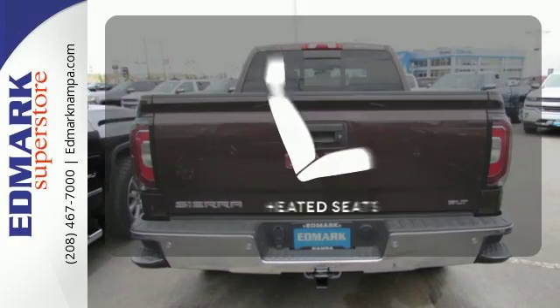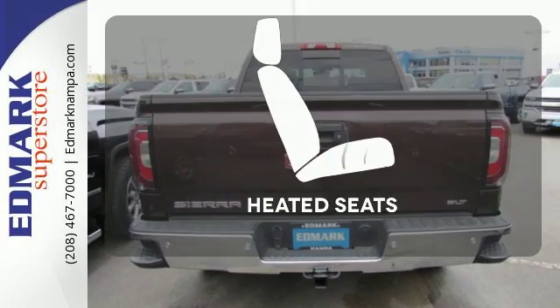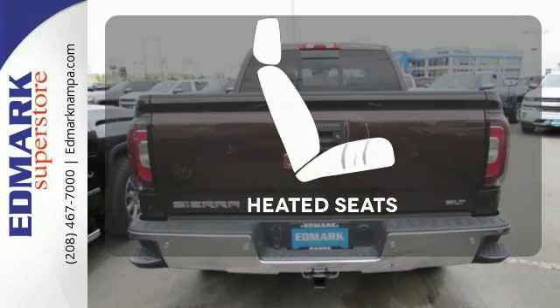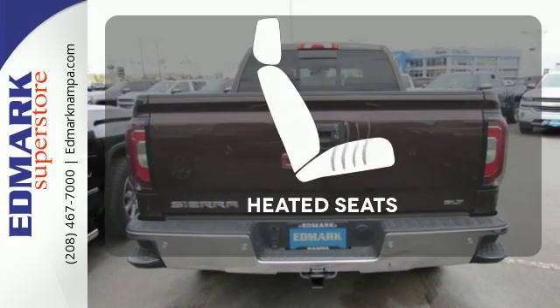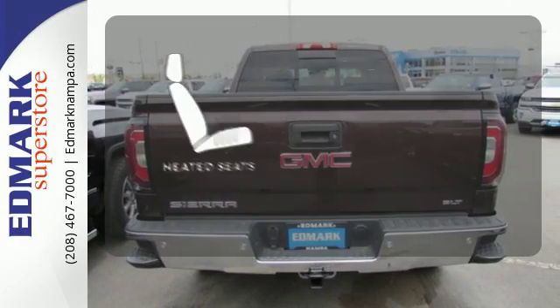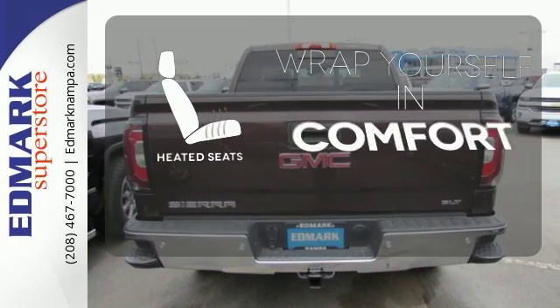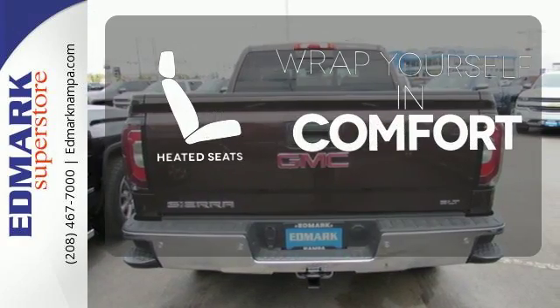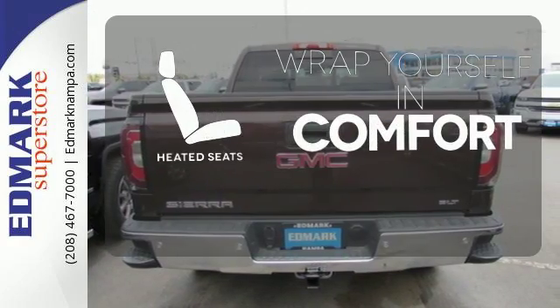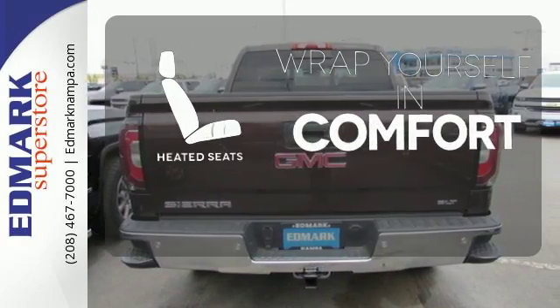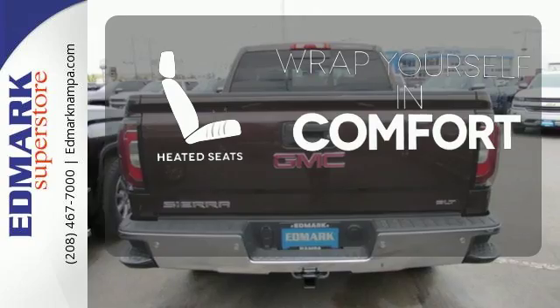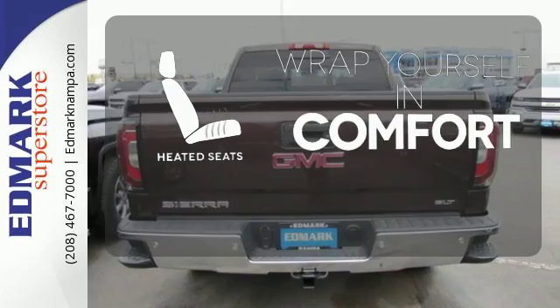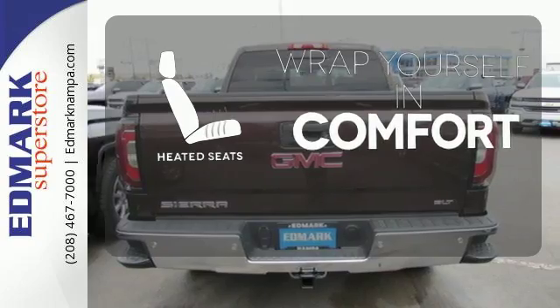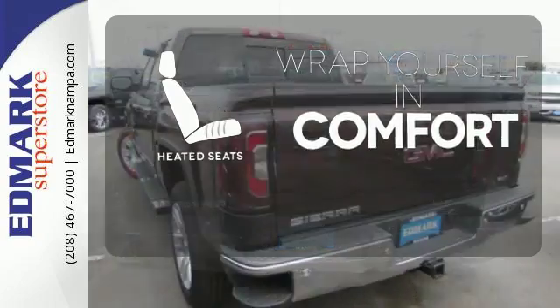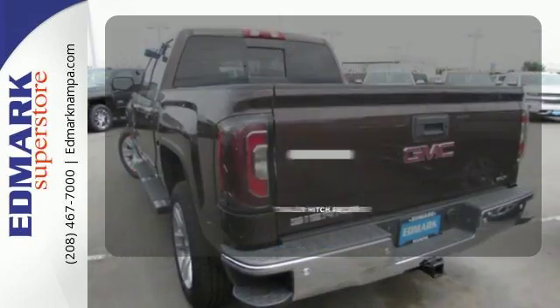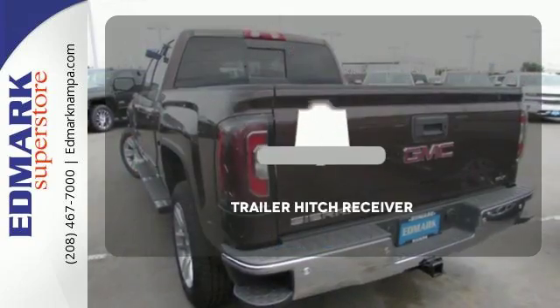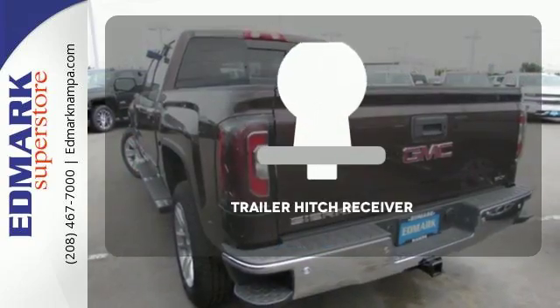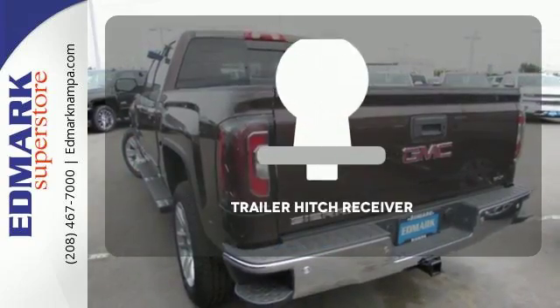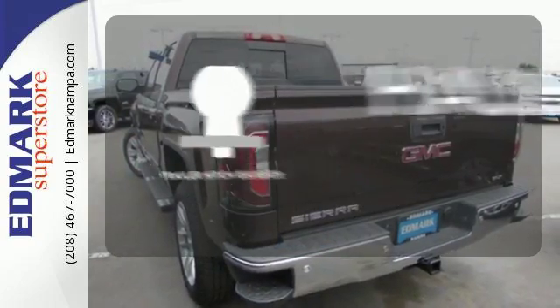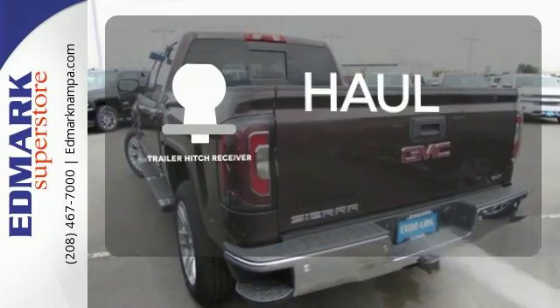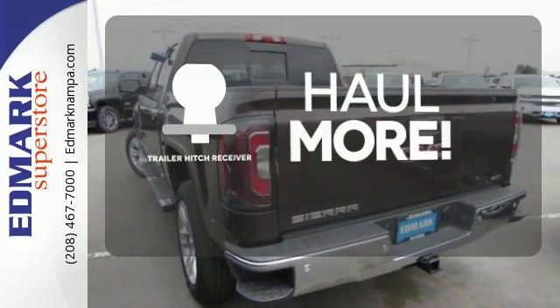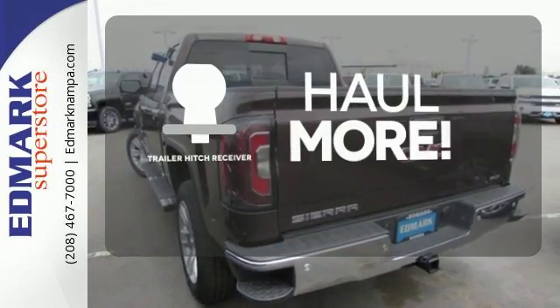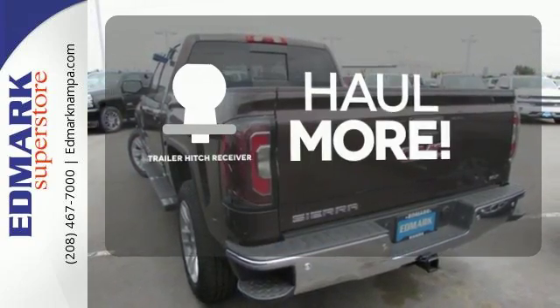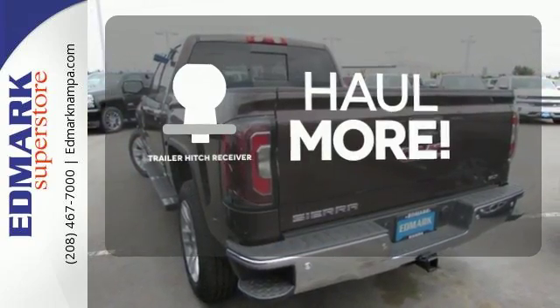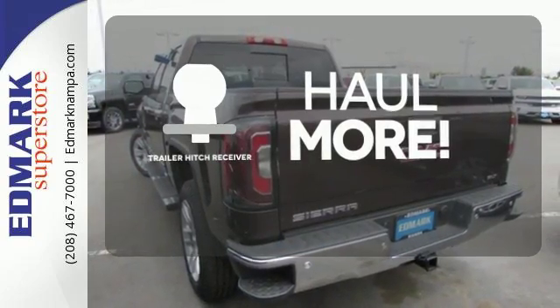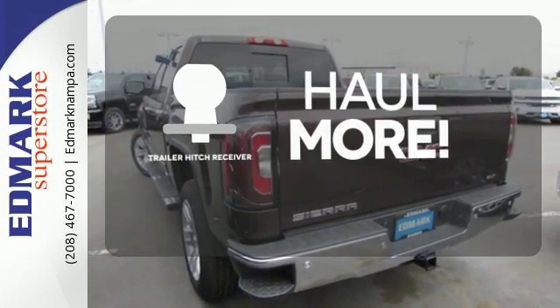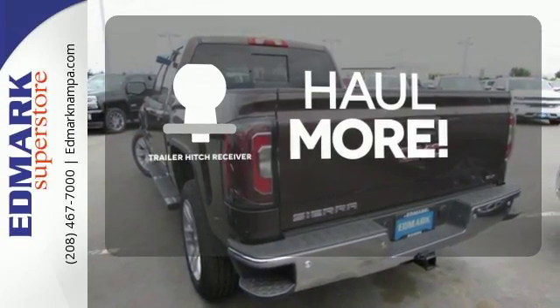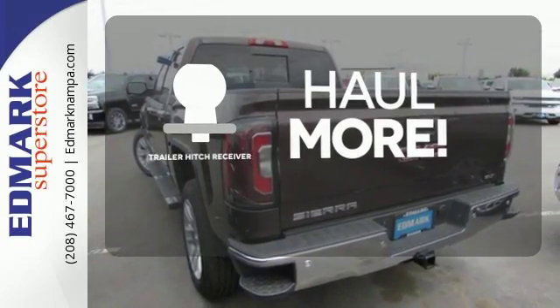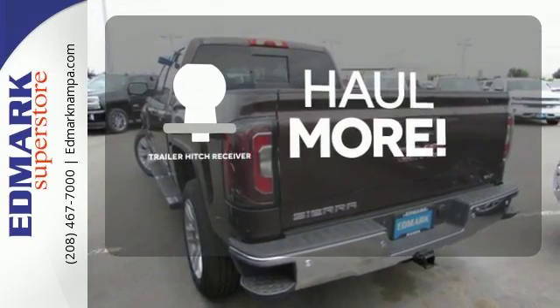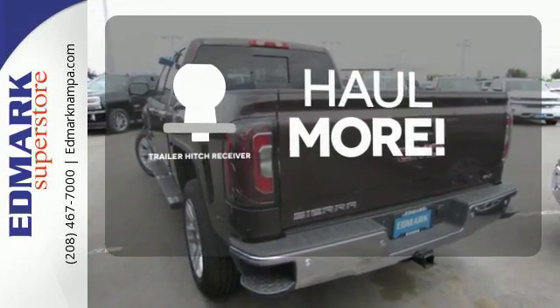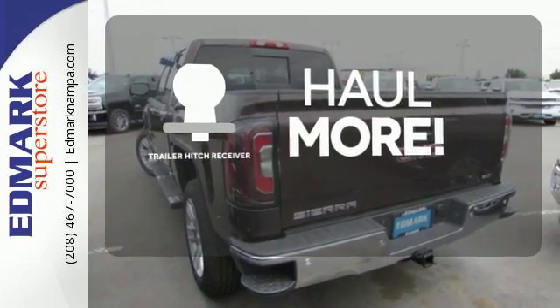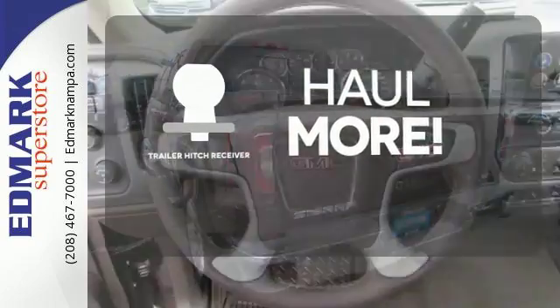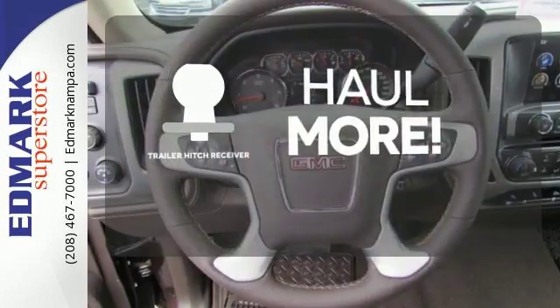Ward off the chills with heated seats. Whether for work or play, the Trailer Hitch Receiver has you ready for anything.